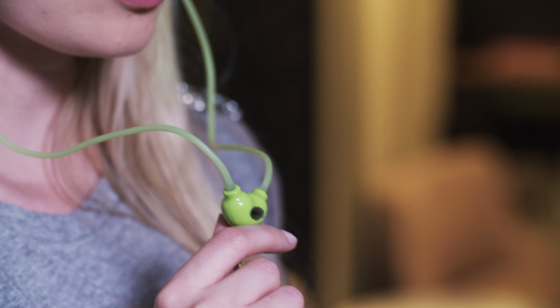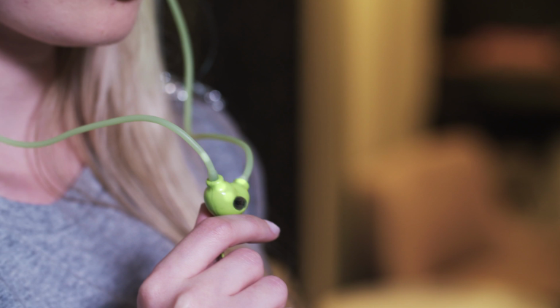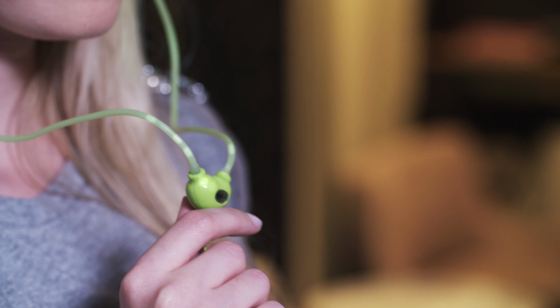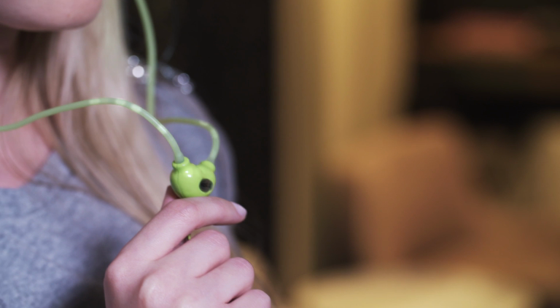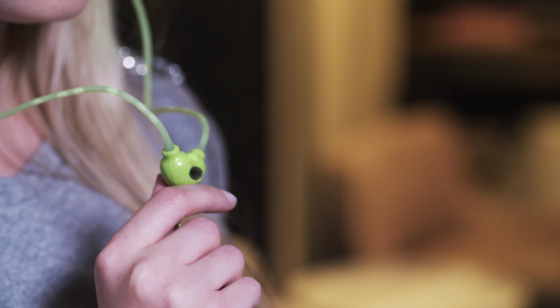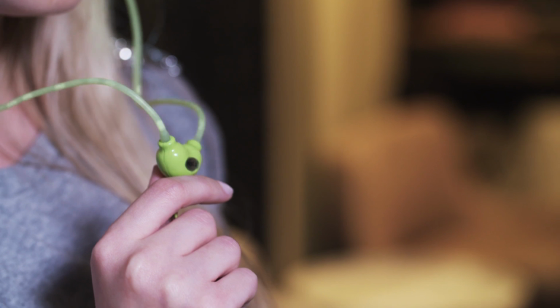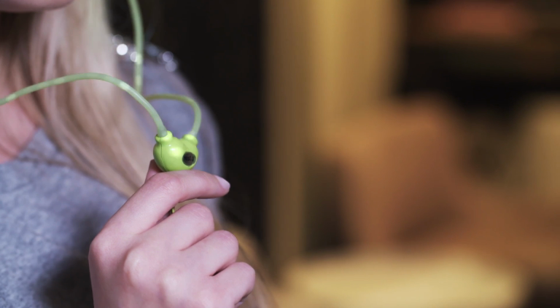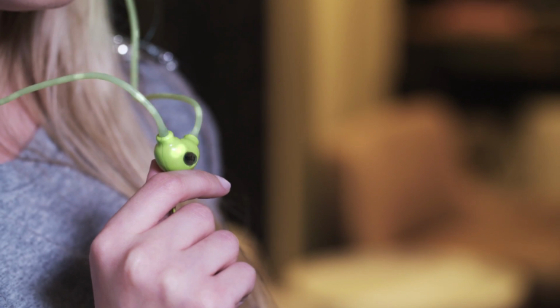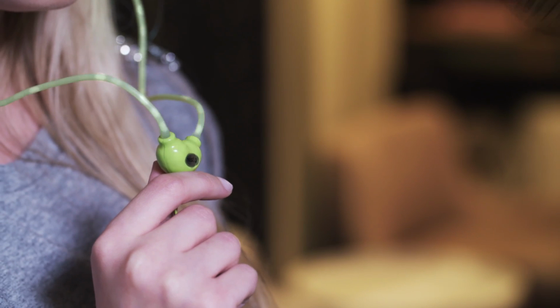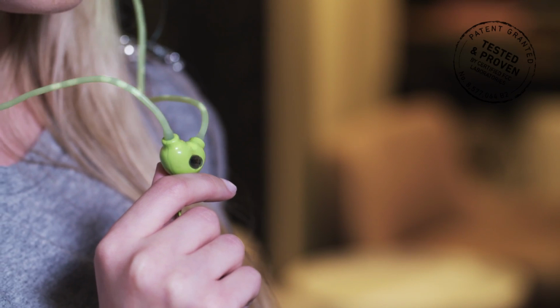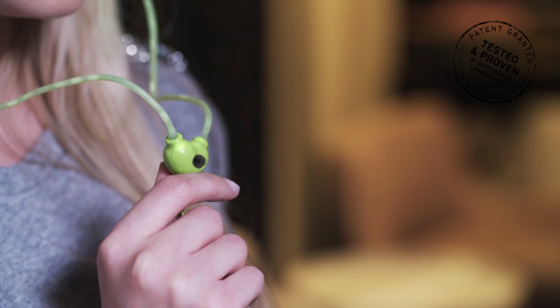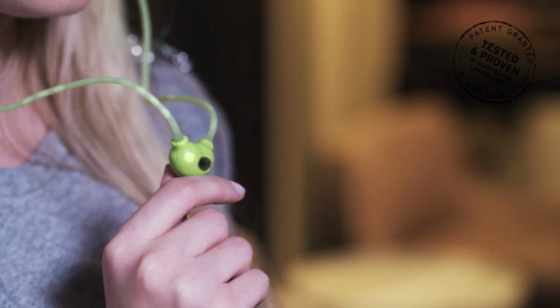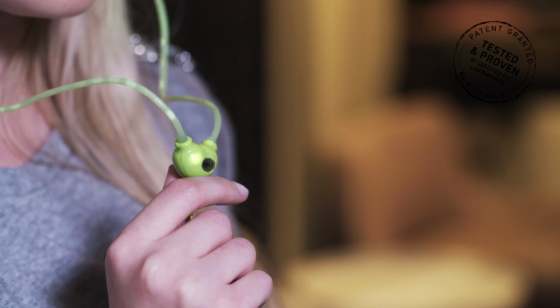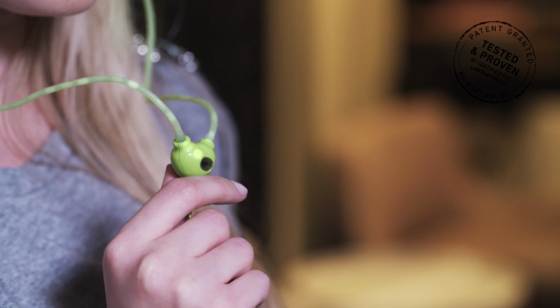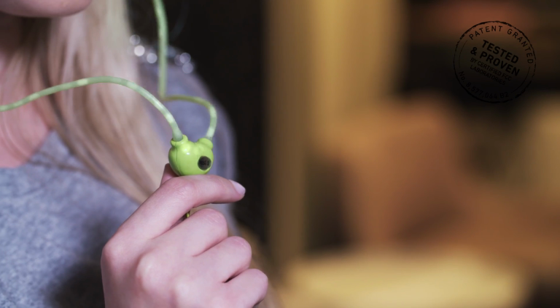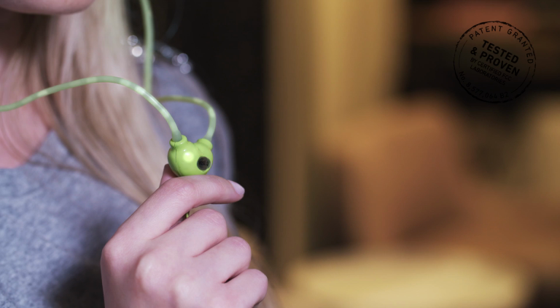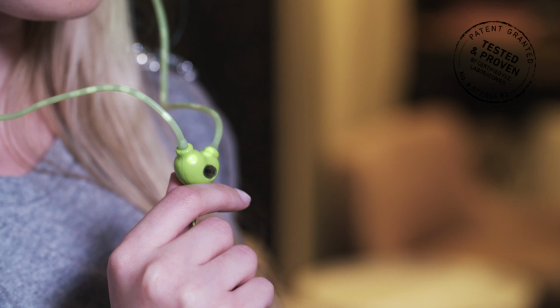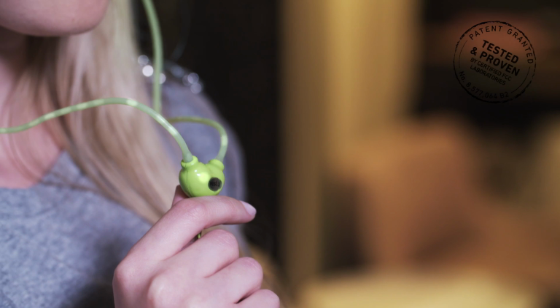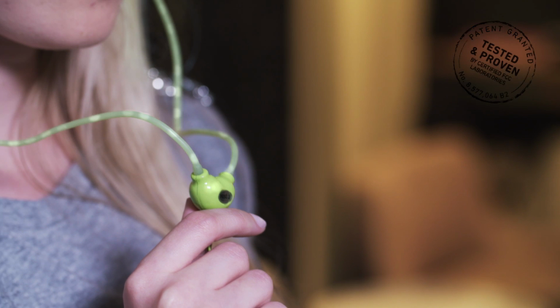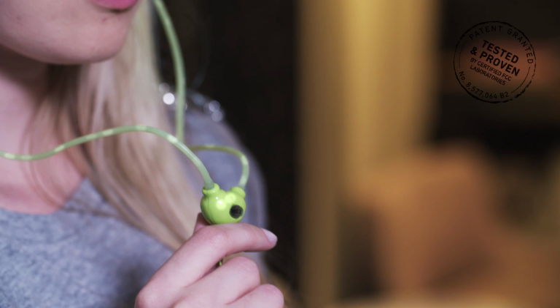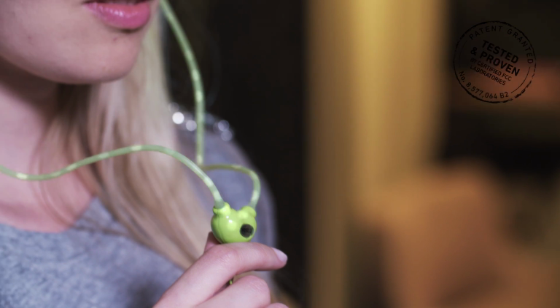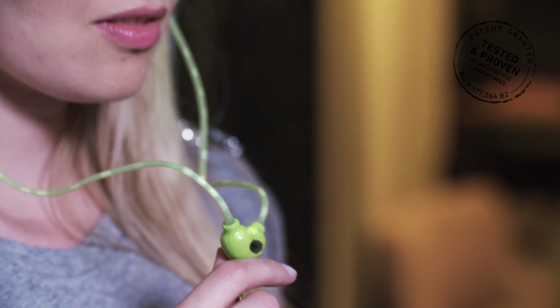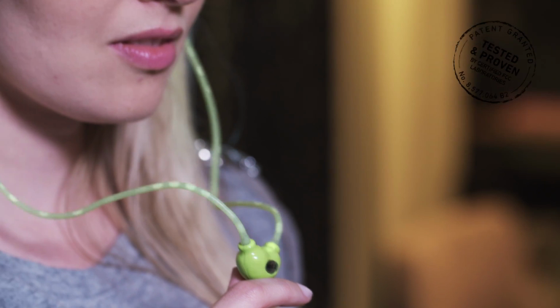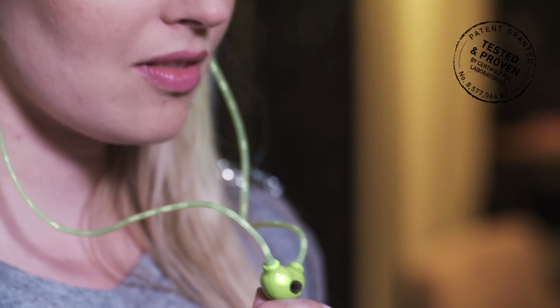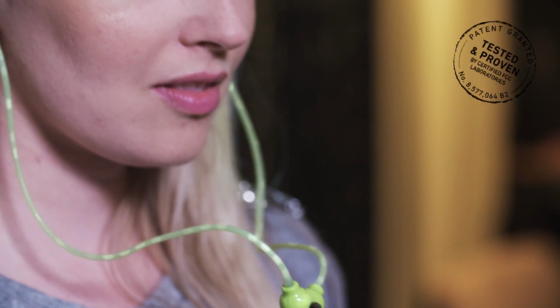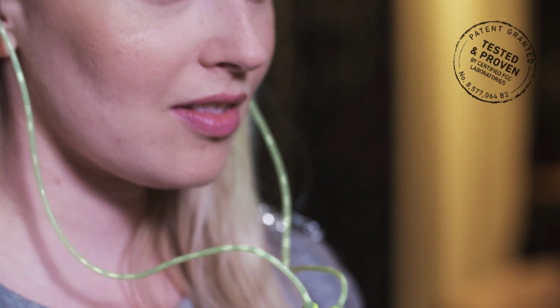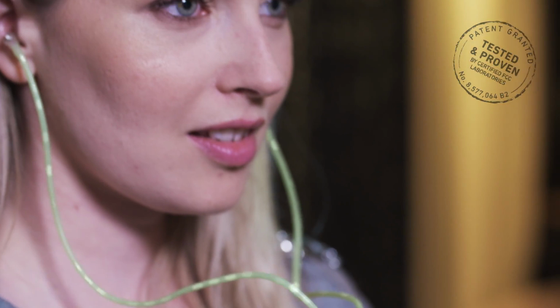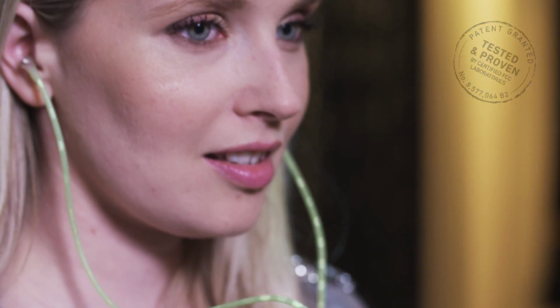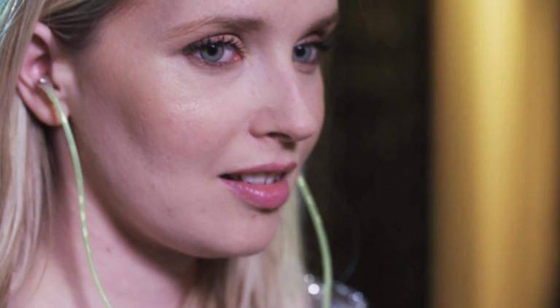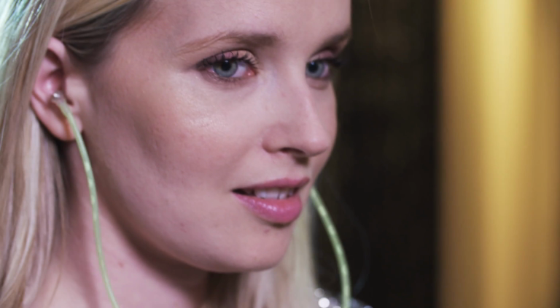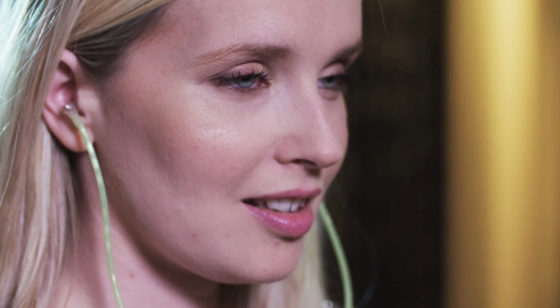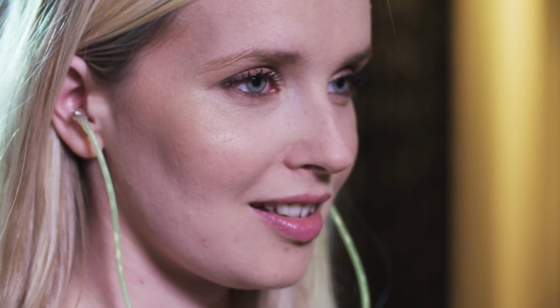How does it work? It incorporates a hollow, flexible air tube, minimizing your exposure to the radiation your phone emits.